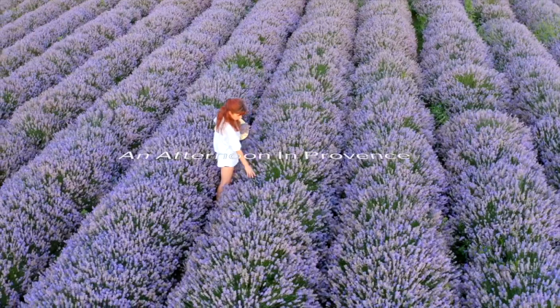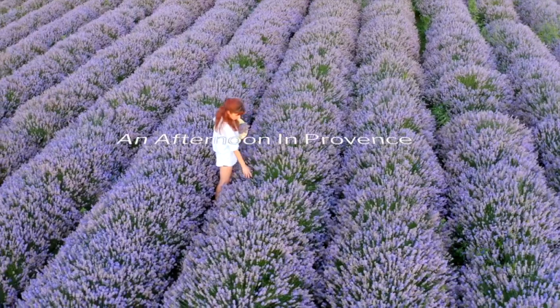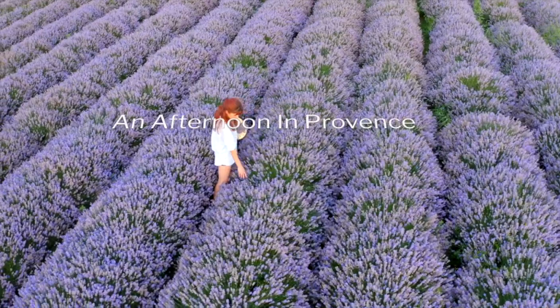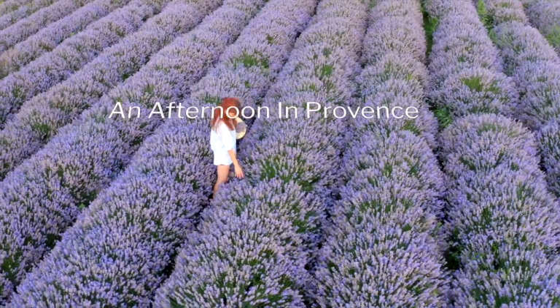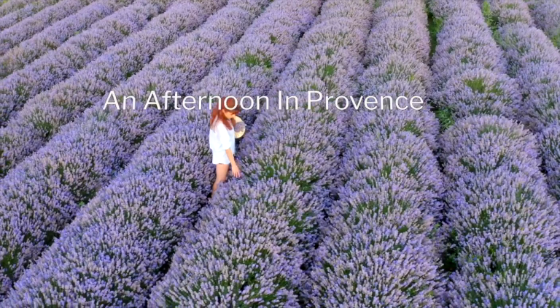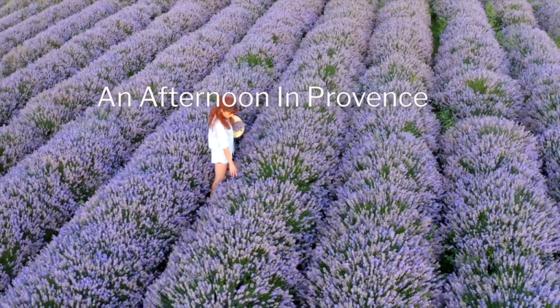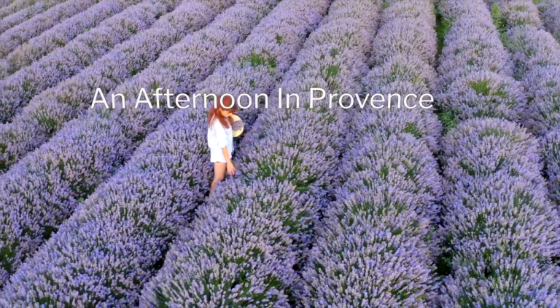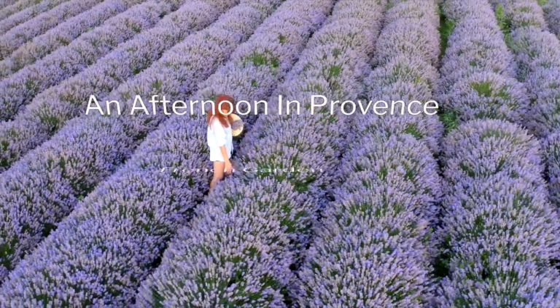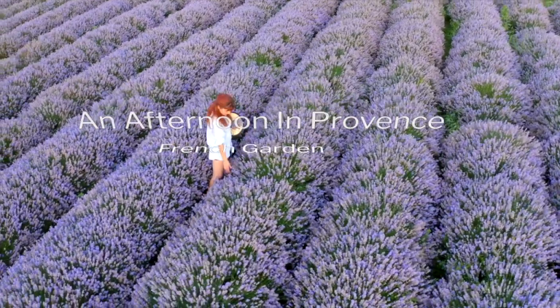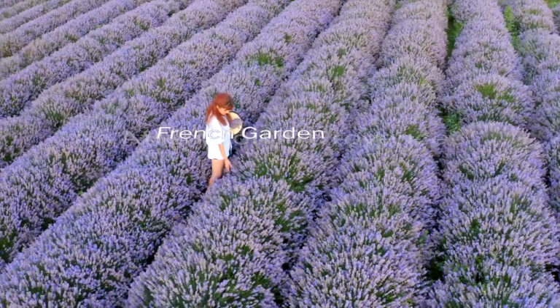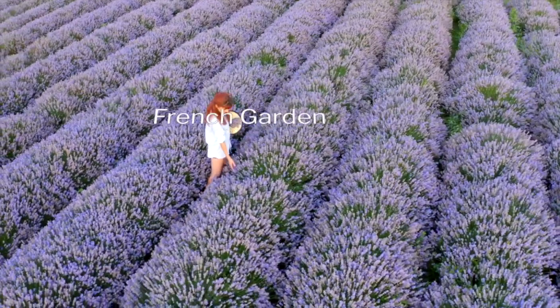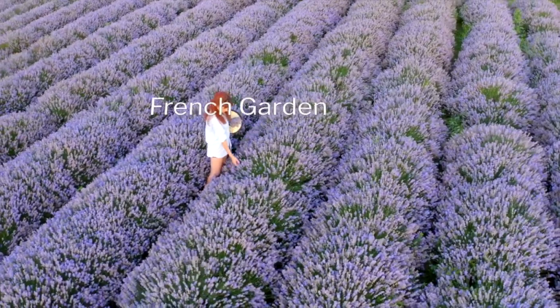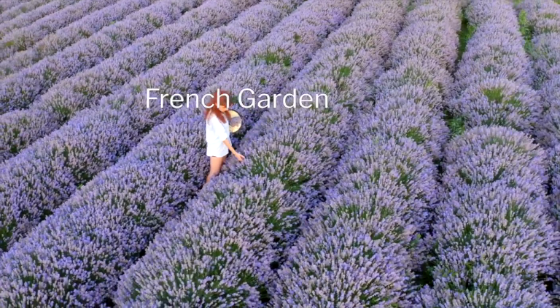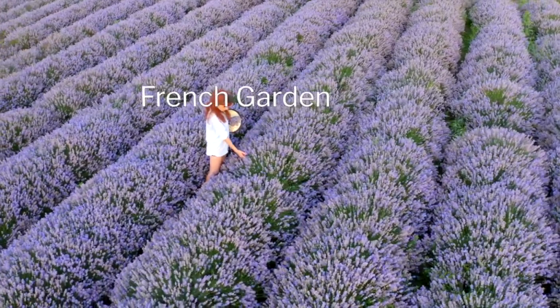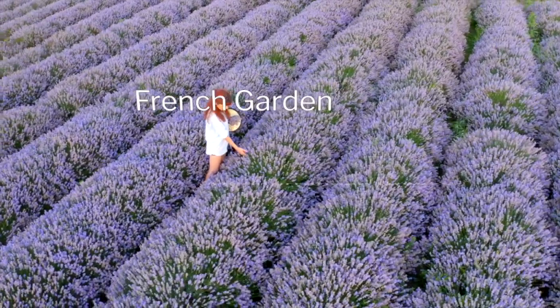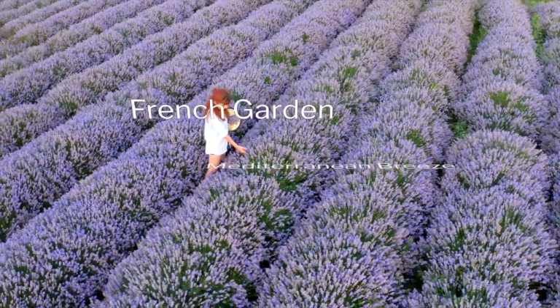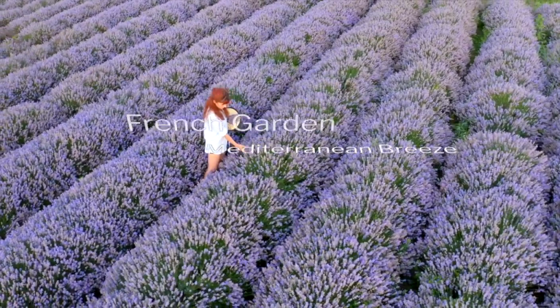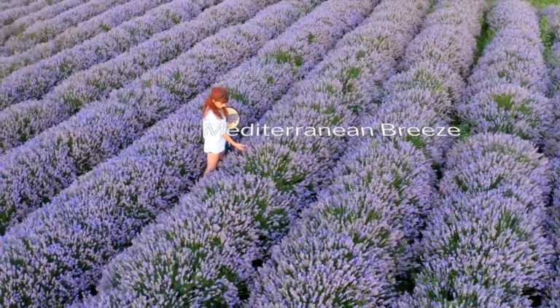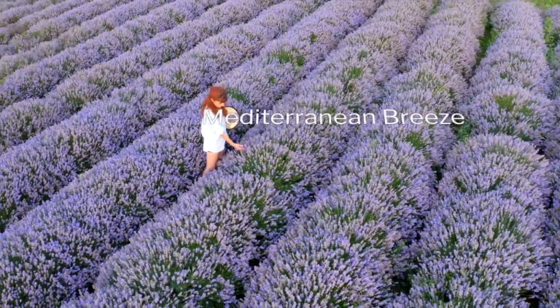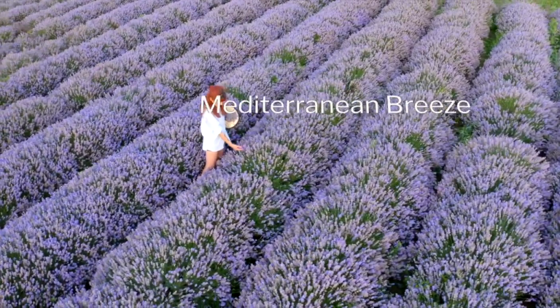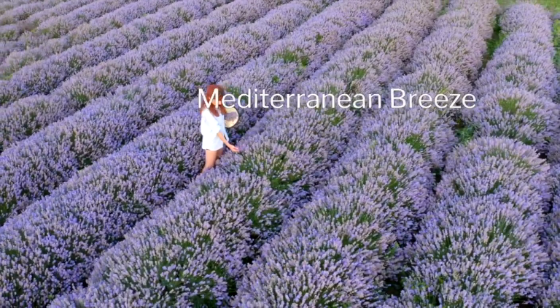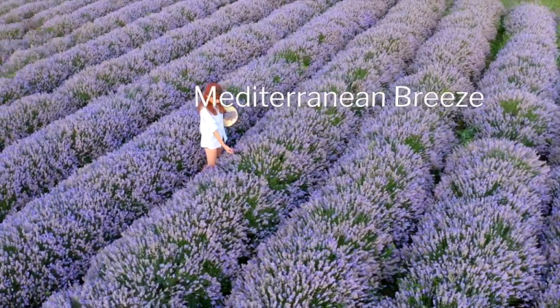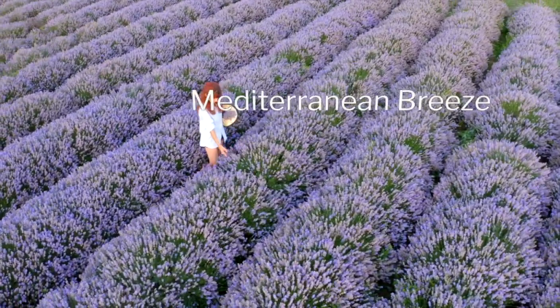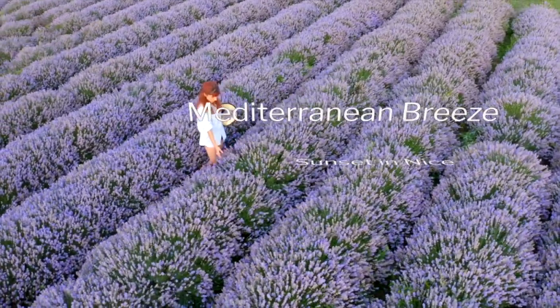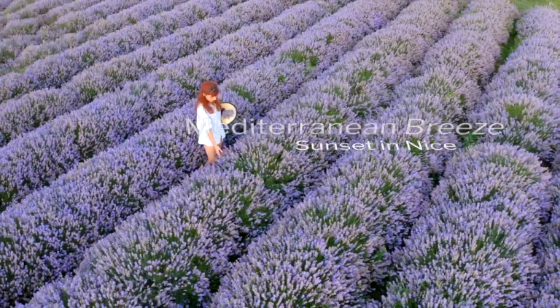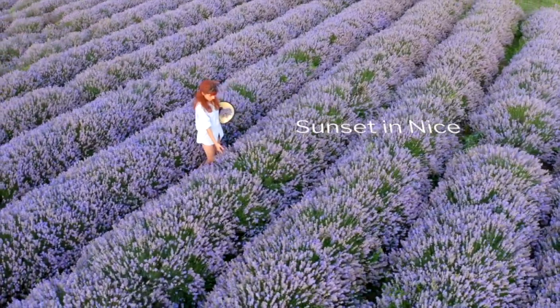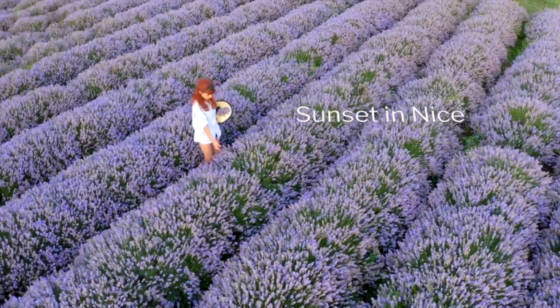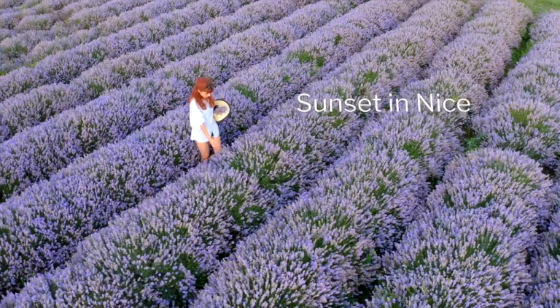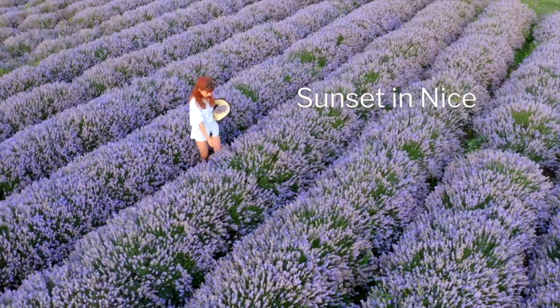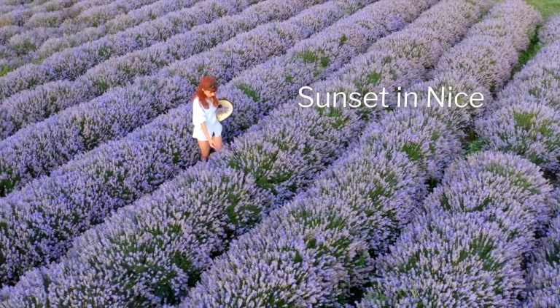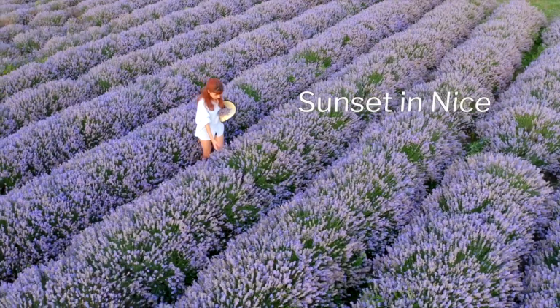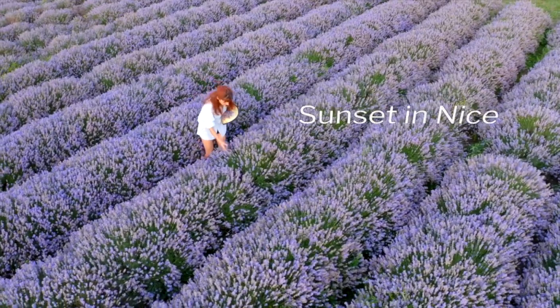An Afternoon in Provence. French Garden. Mediterranean Breeze. Sunset in Nice.